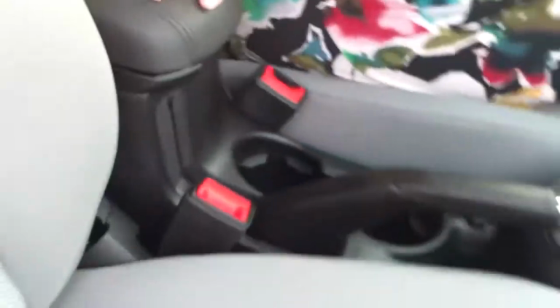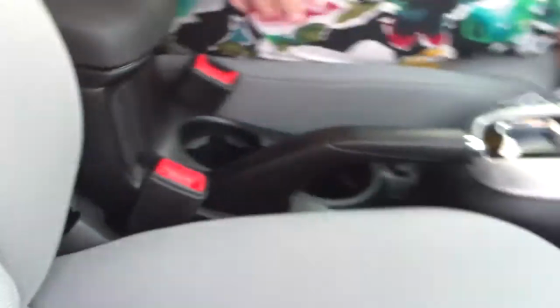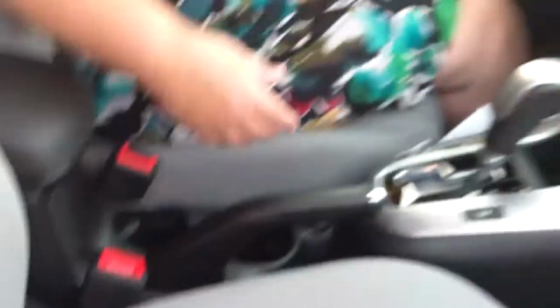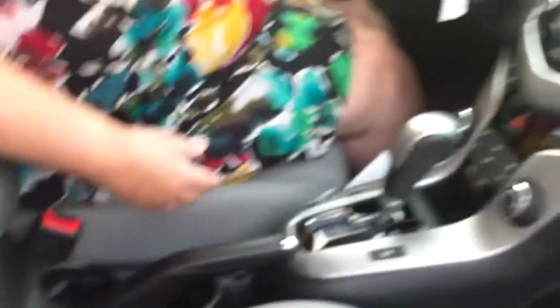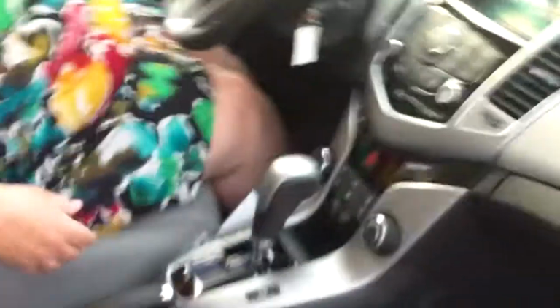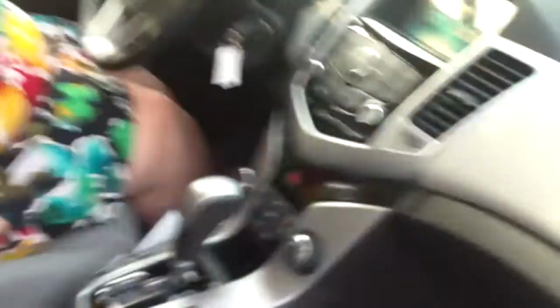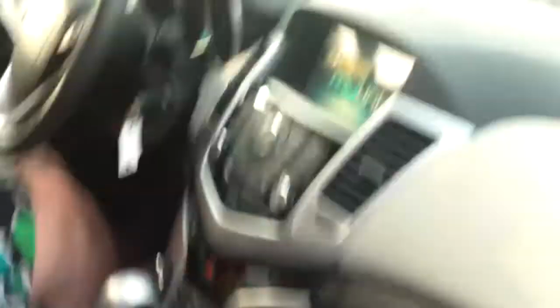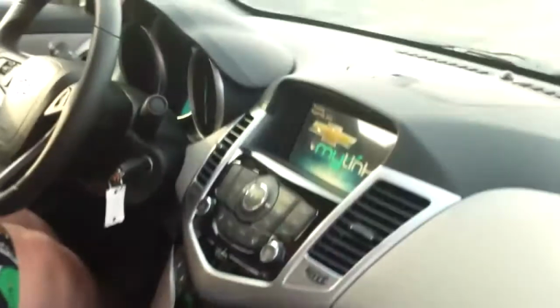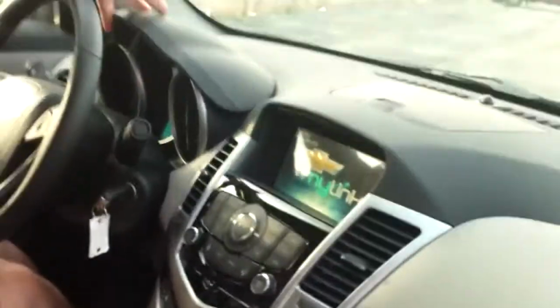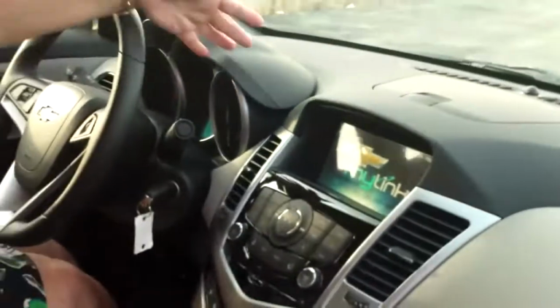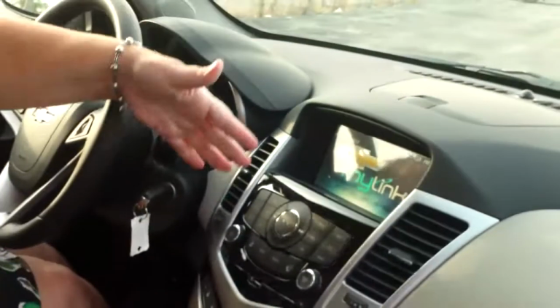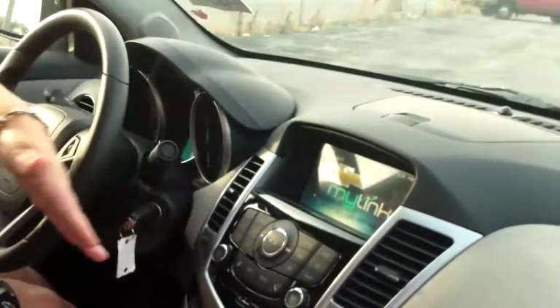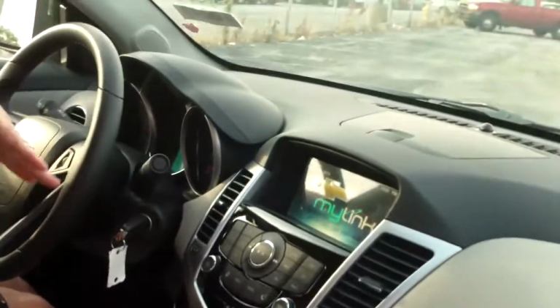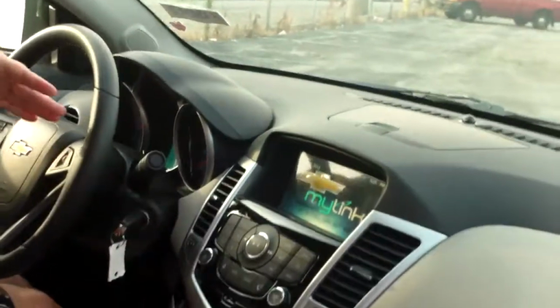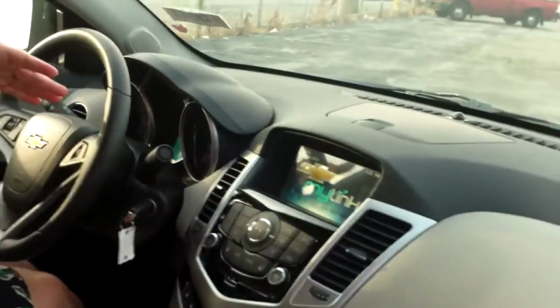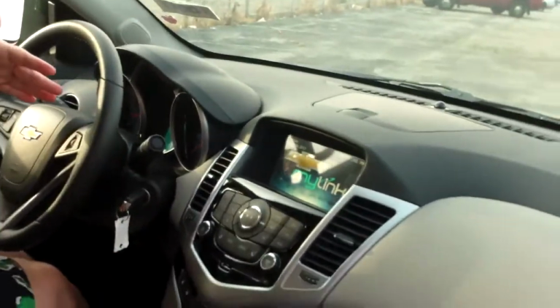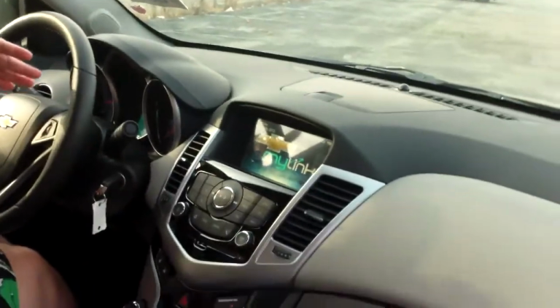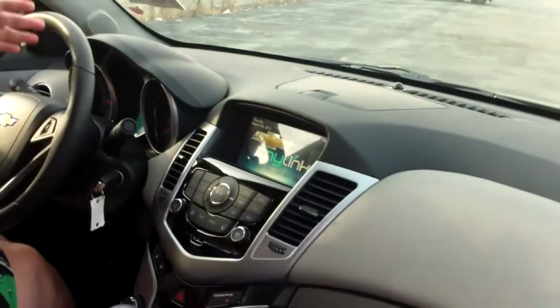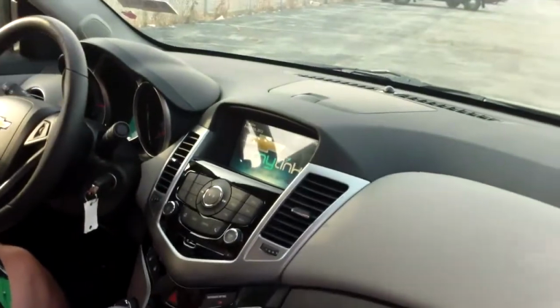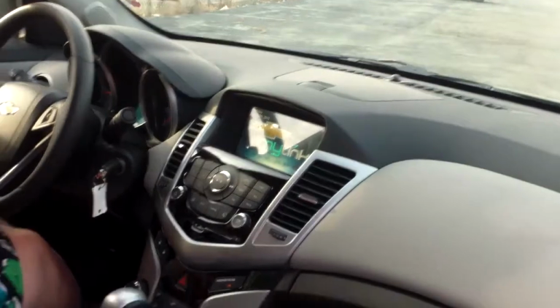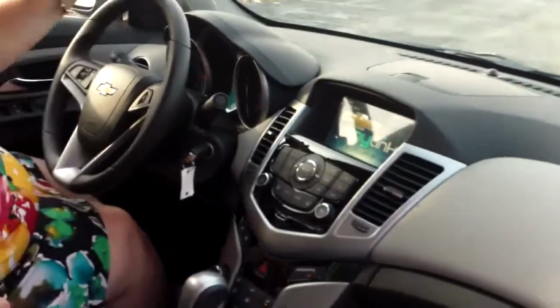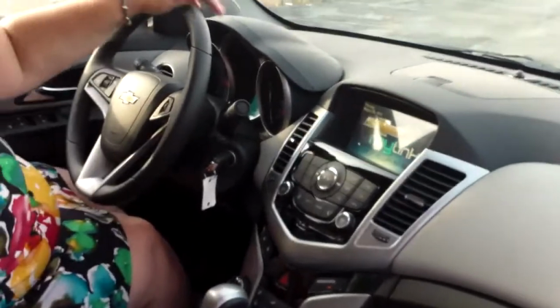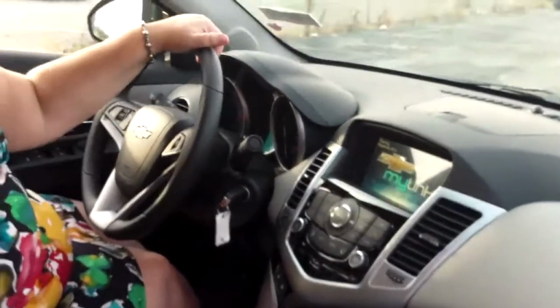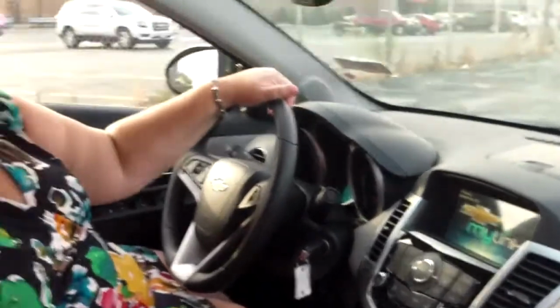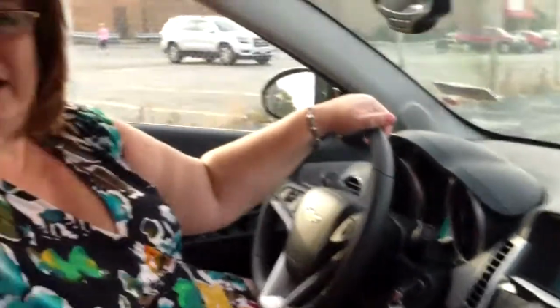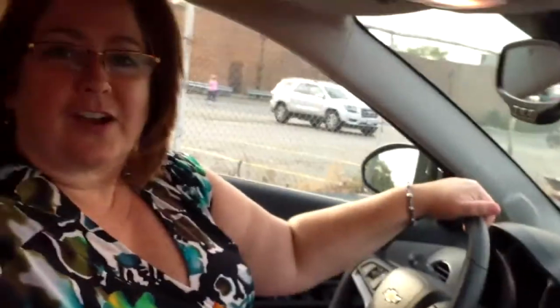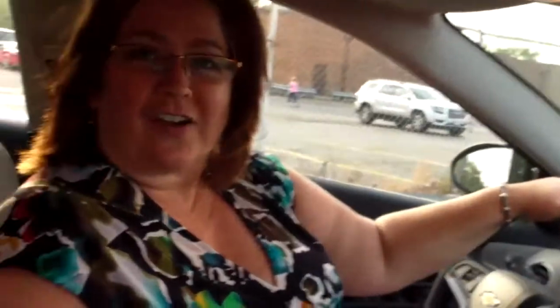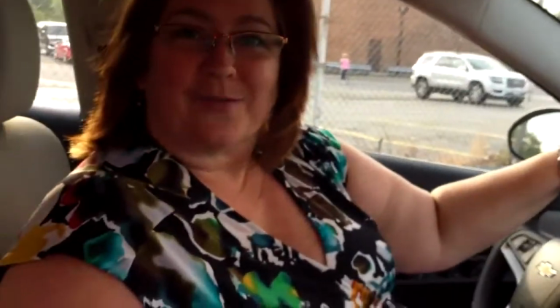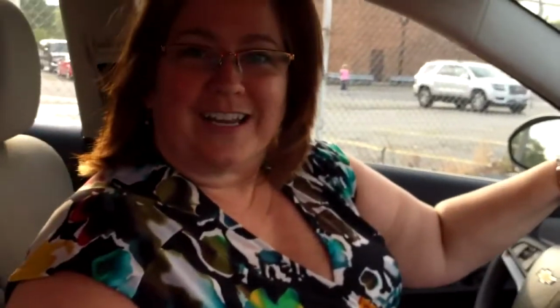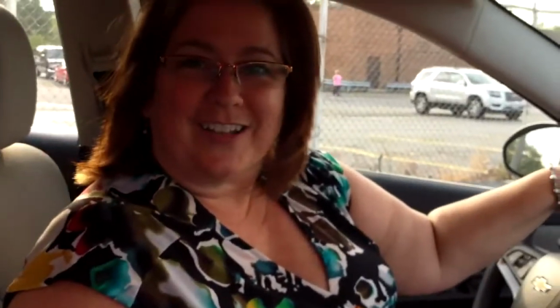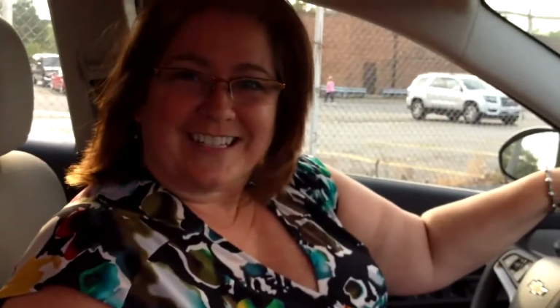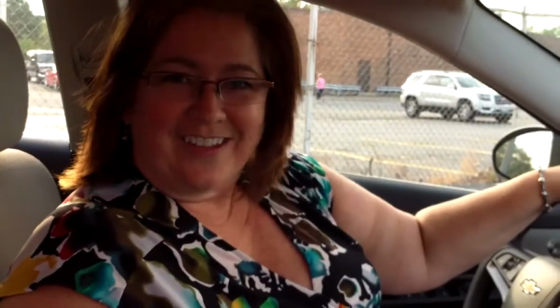As you can see, it does have a nice design dashboard. Everything you'd want in a car is right here in the Chevy.